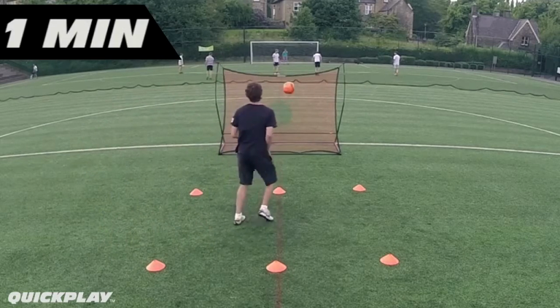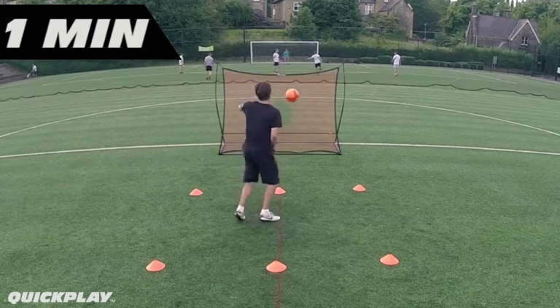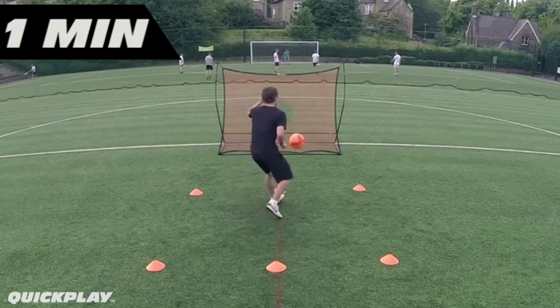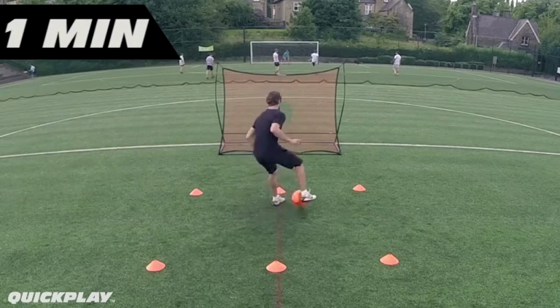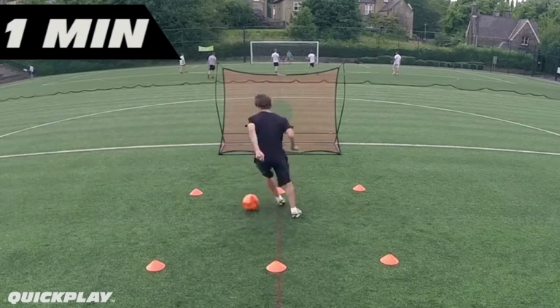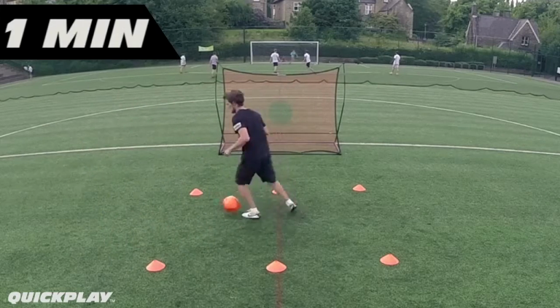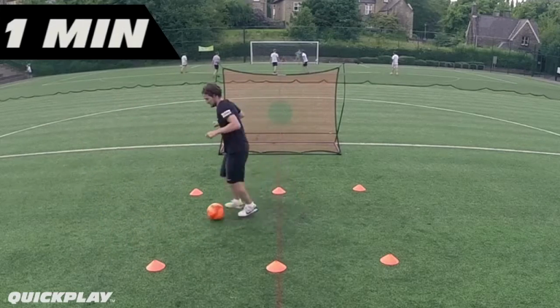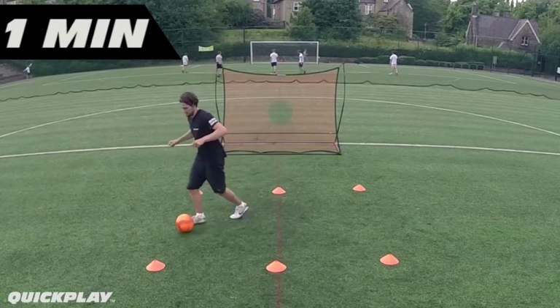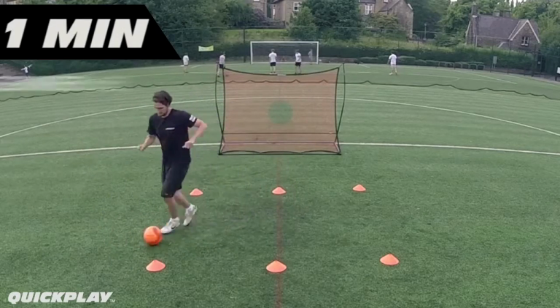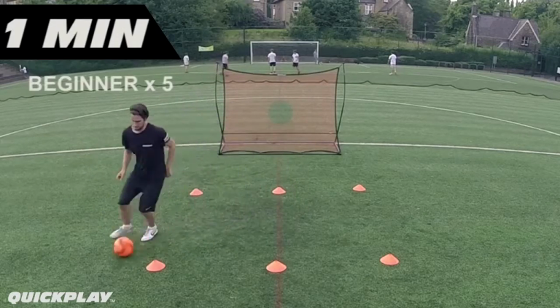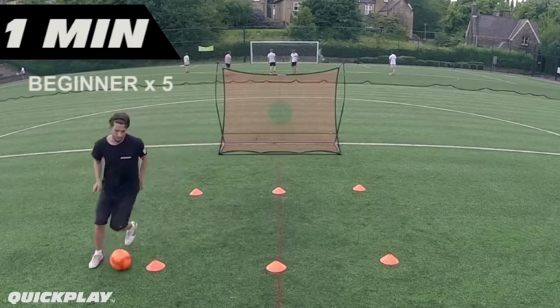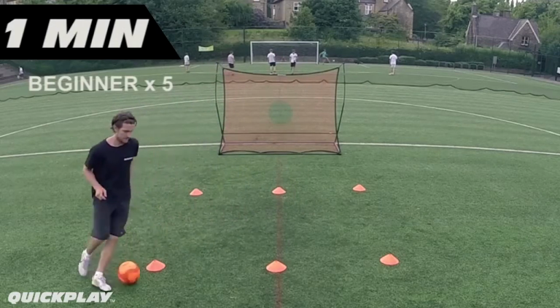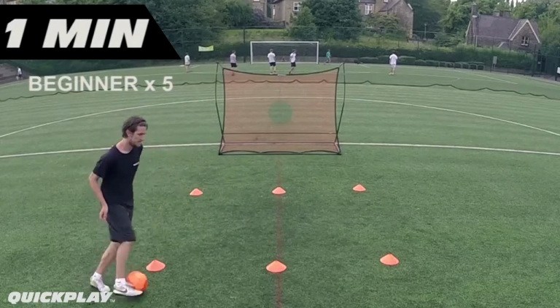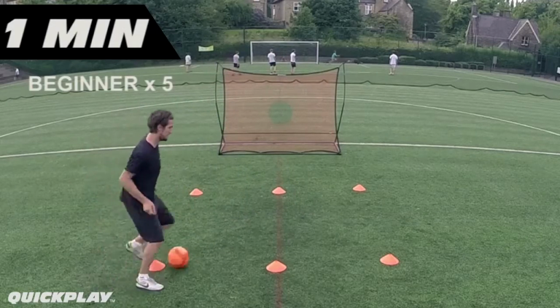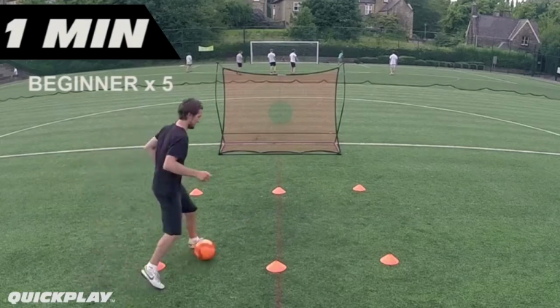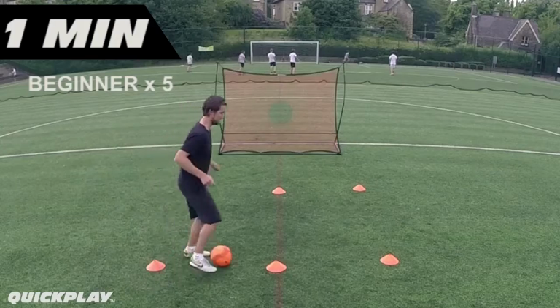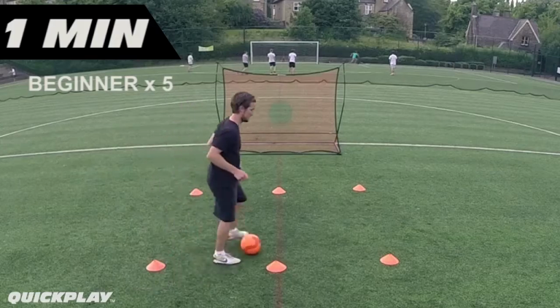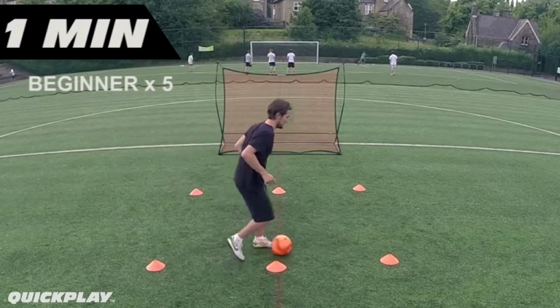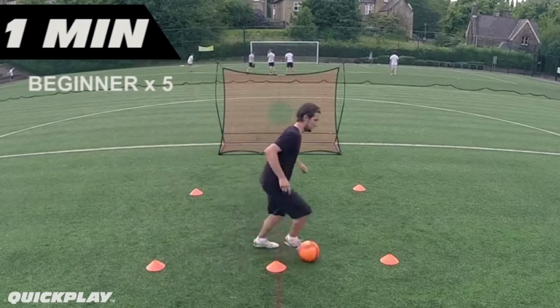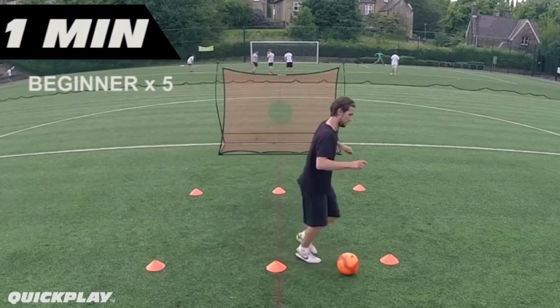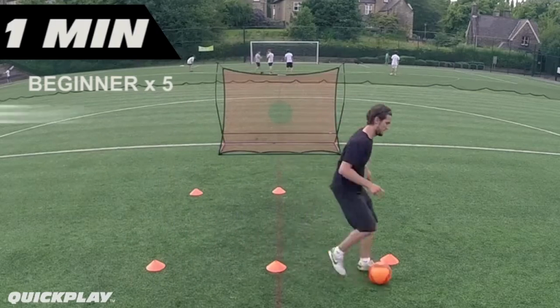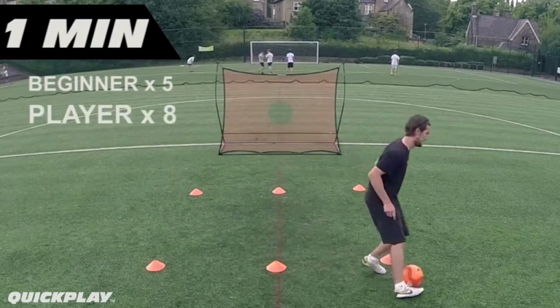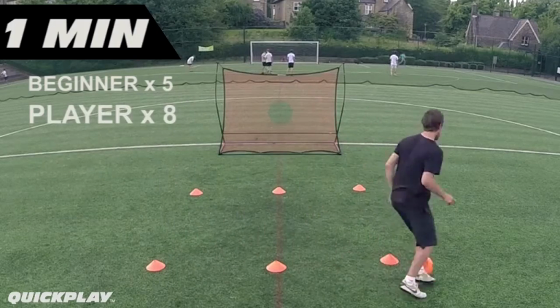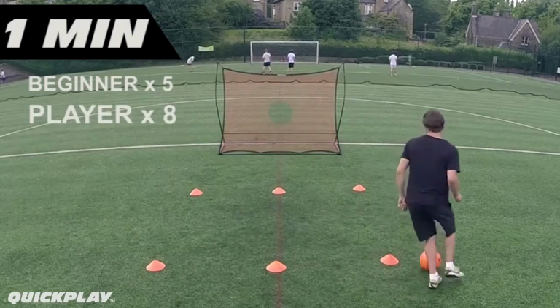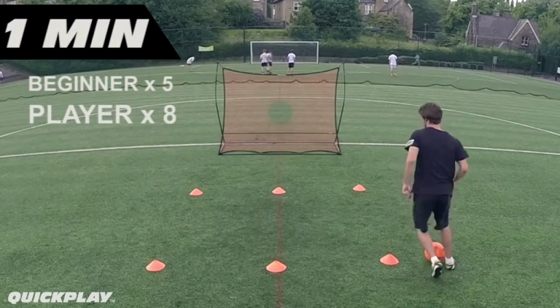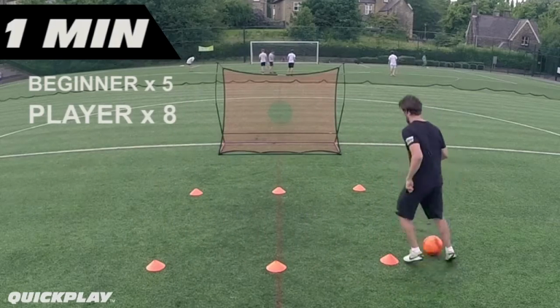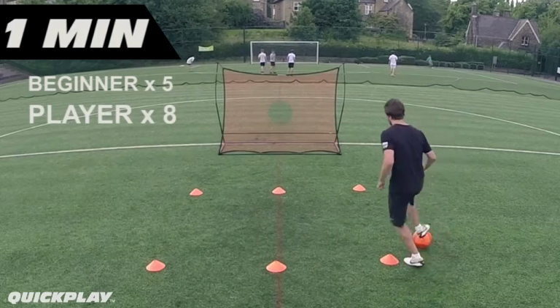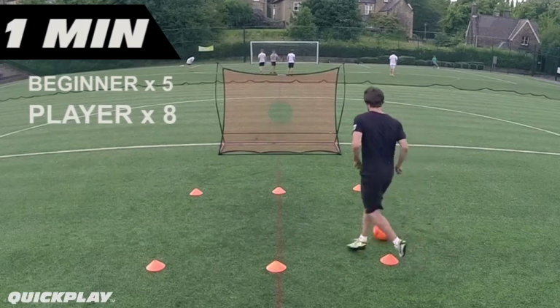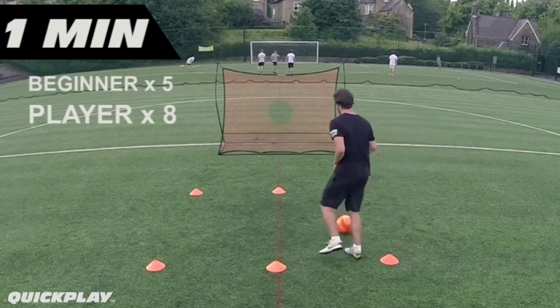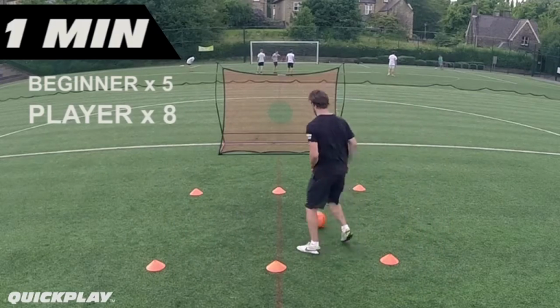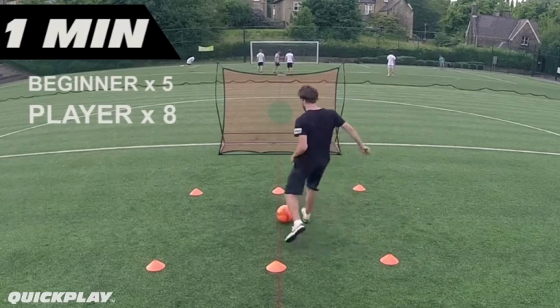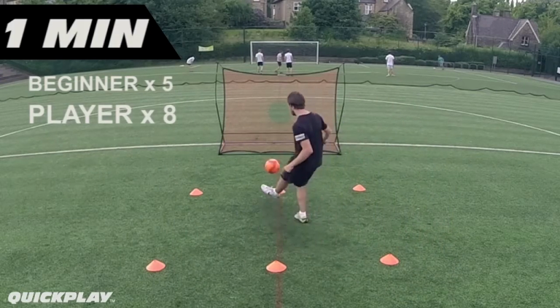The beginner target is 5 repetitions, the player target is 8 repetitions, the pro target is 11 repetitions.